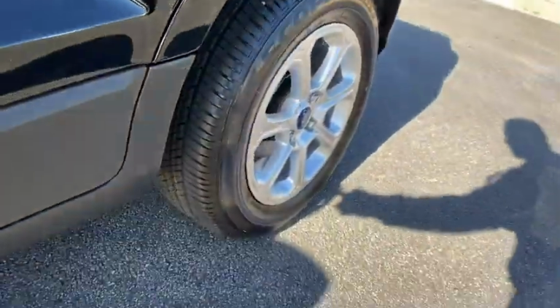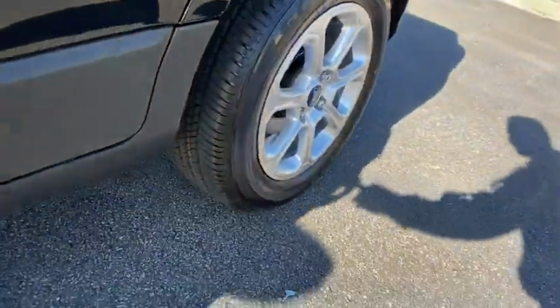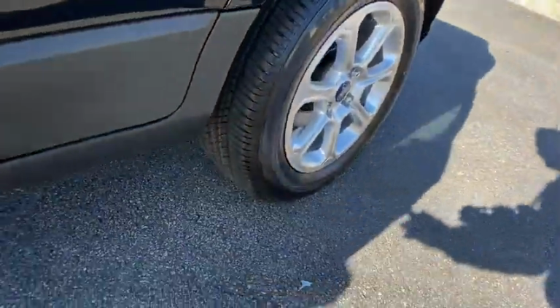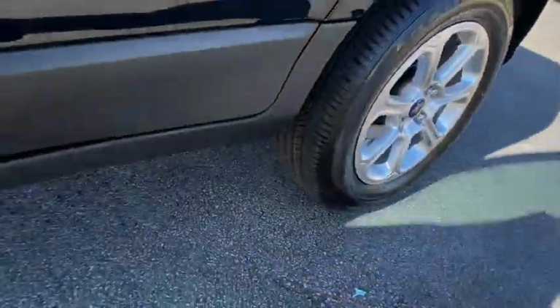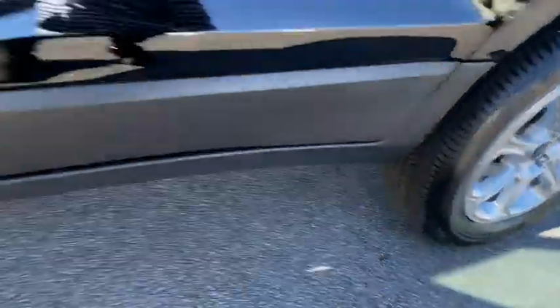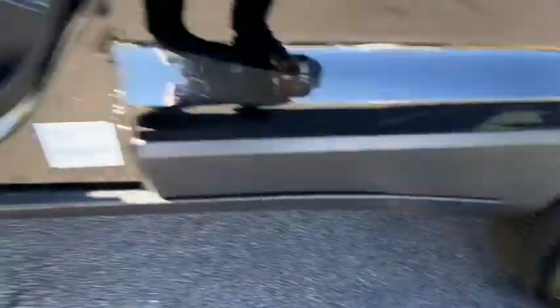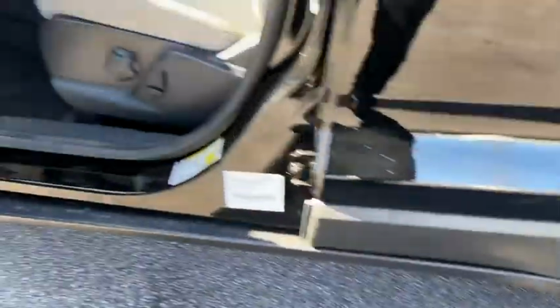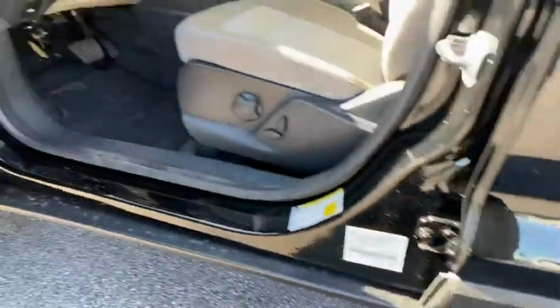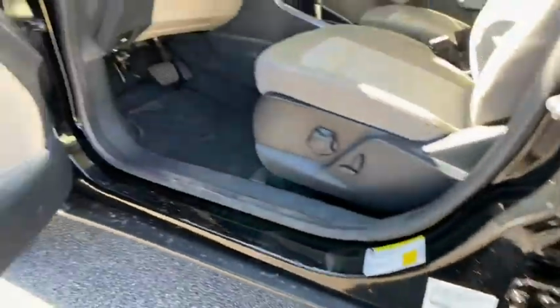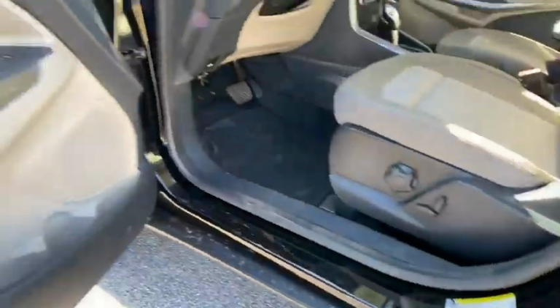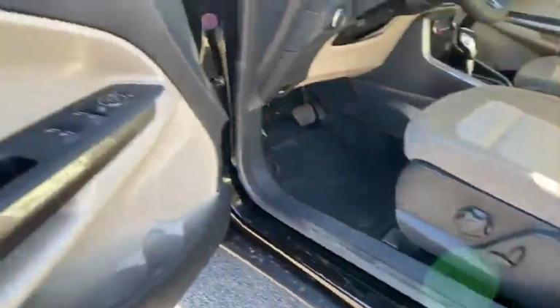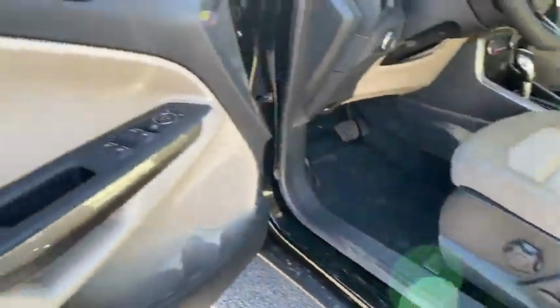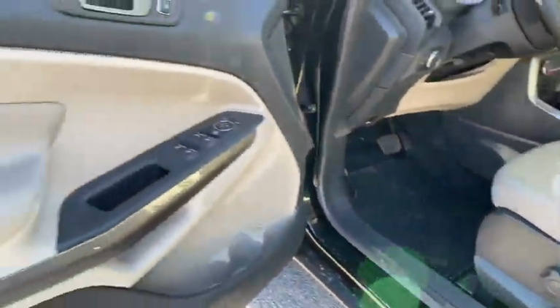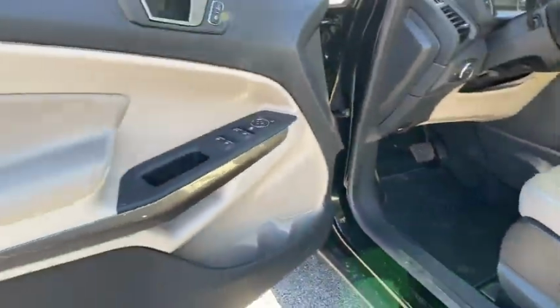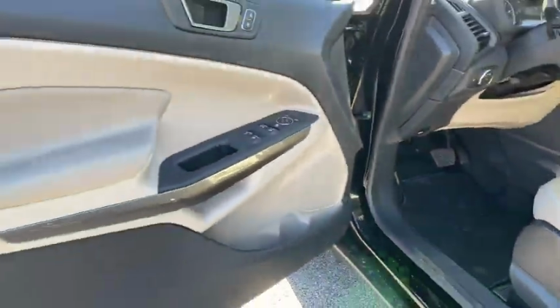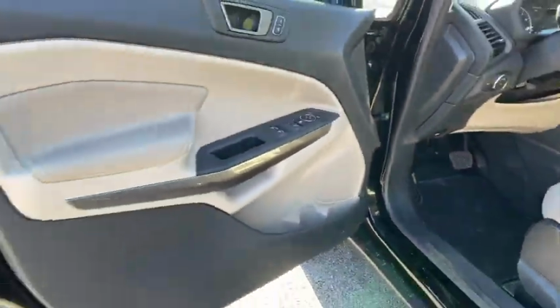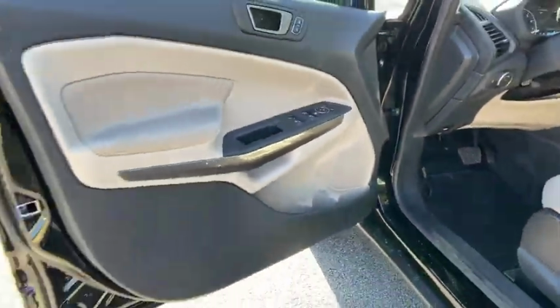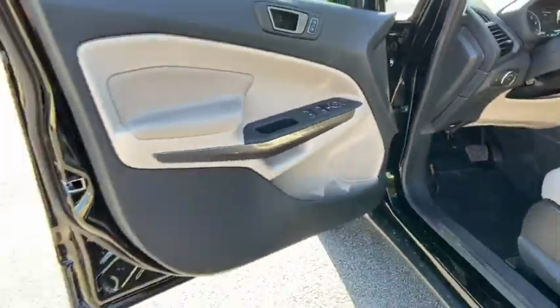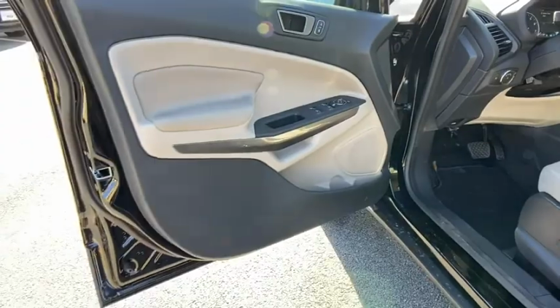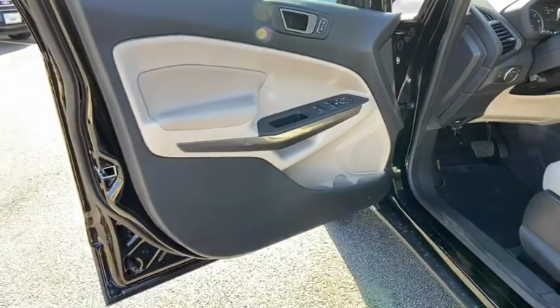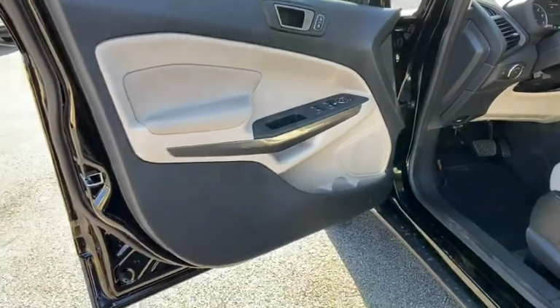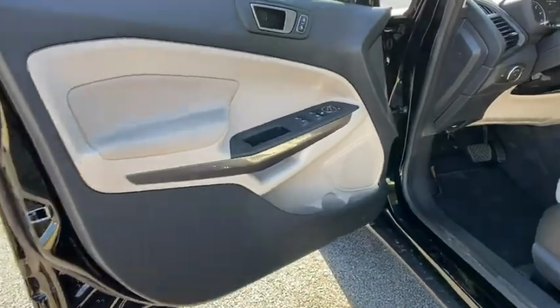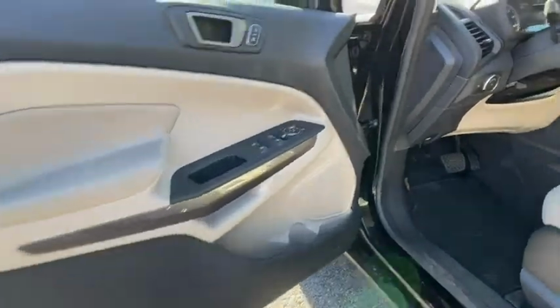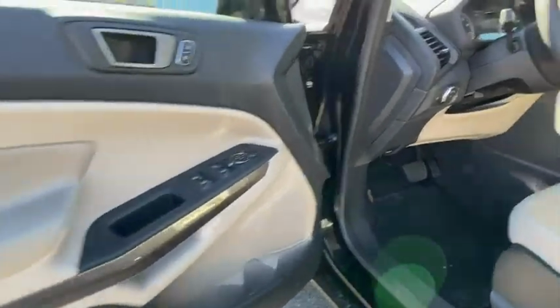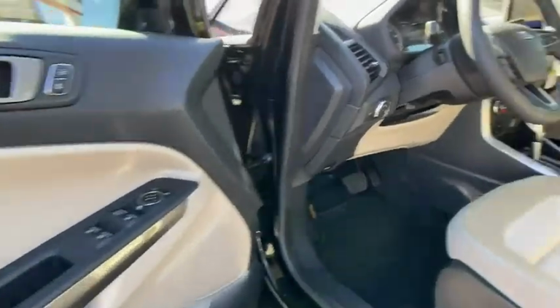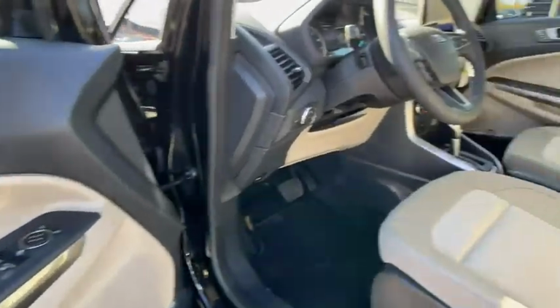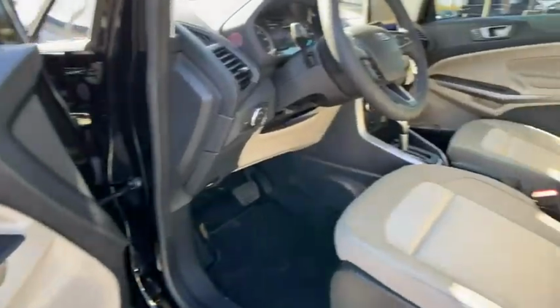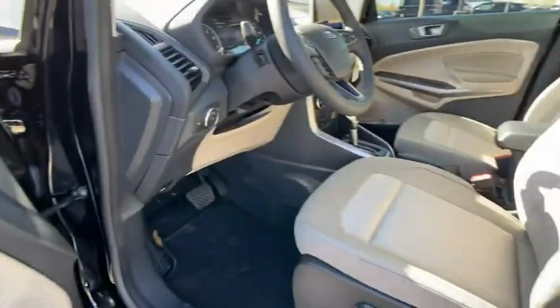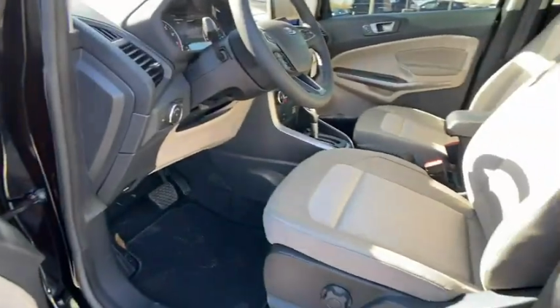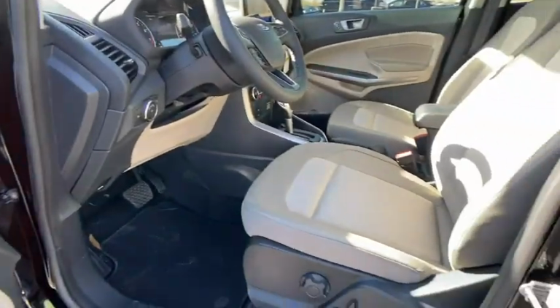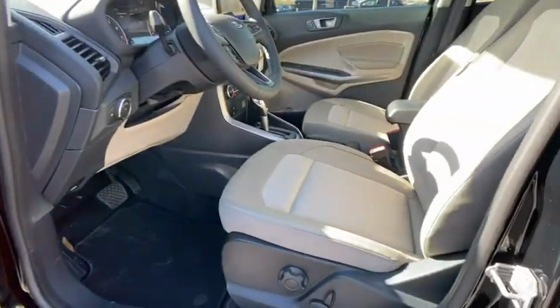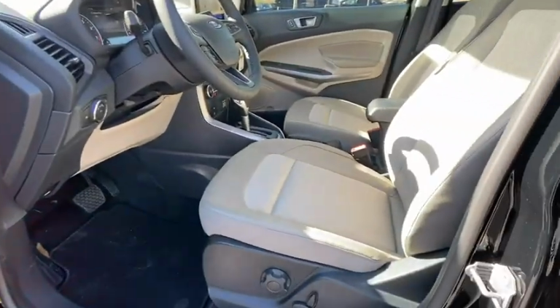Front-wheel drive. This isn't just a vehicle, it's an experience. So stop in for a test drive today.